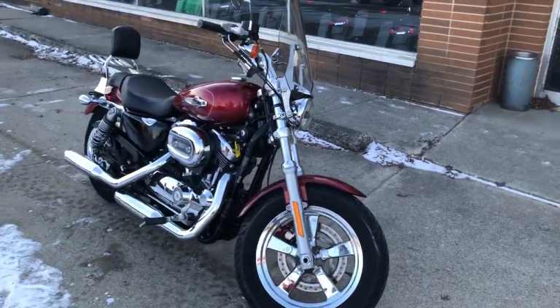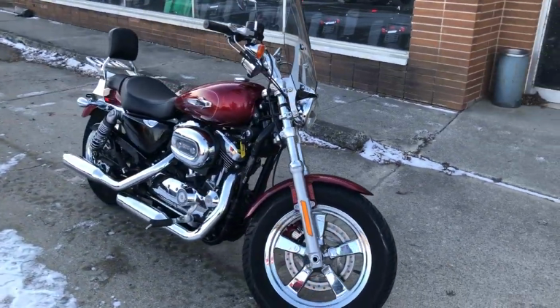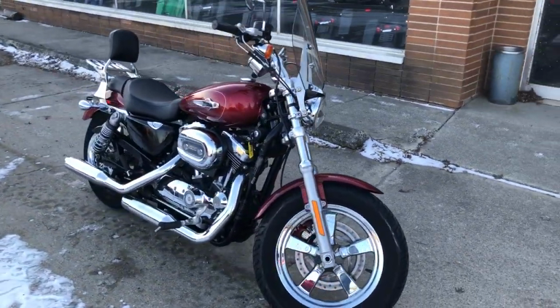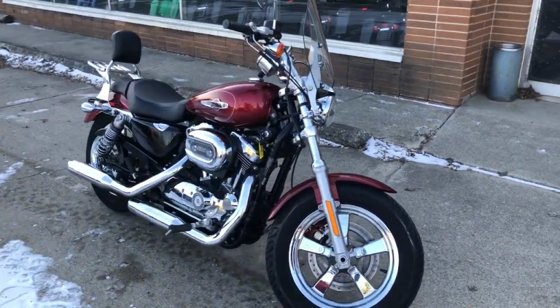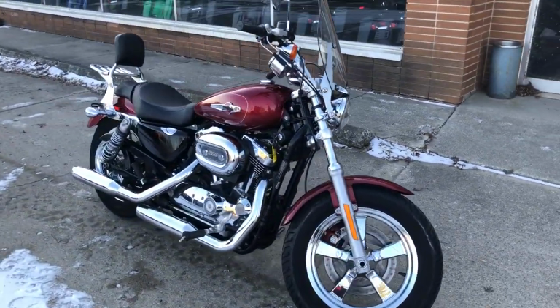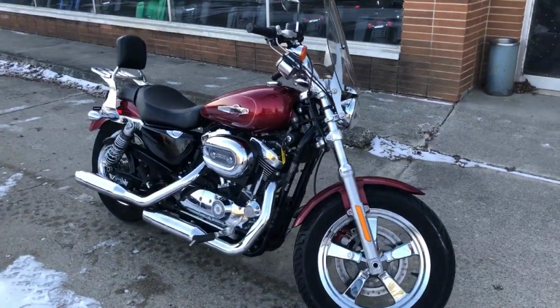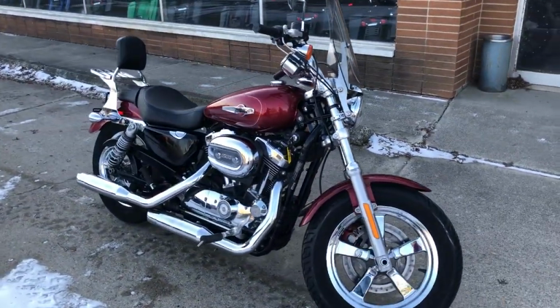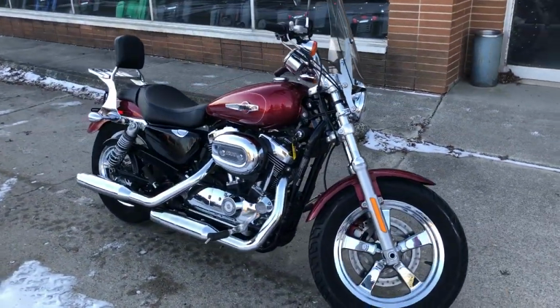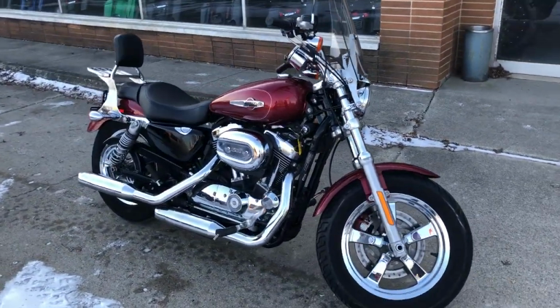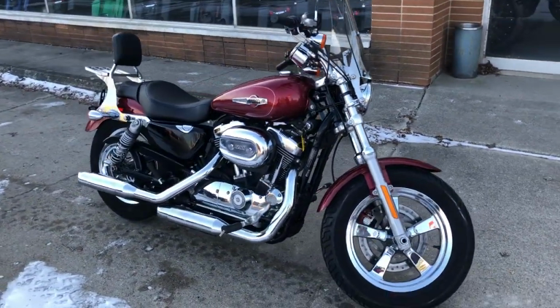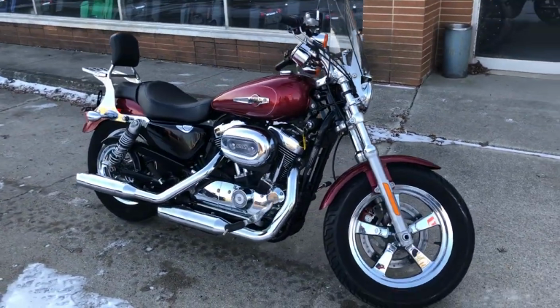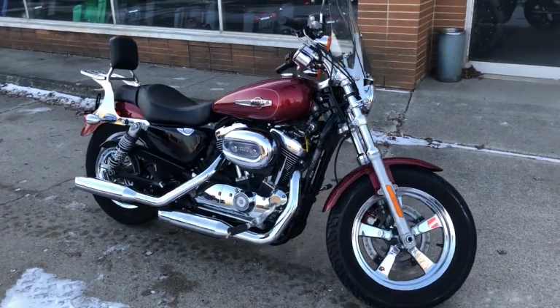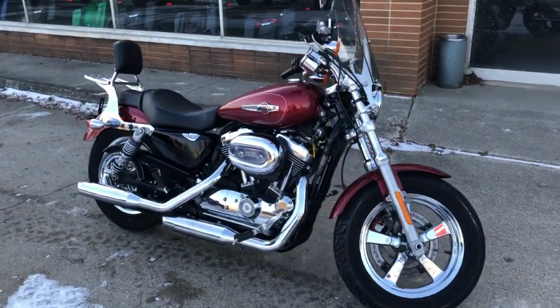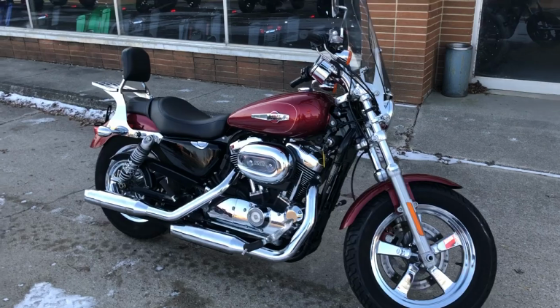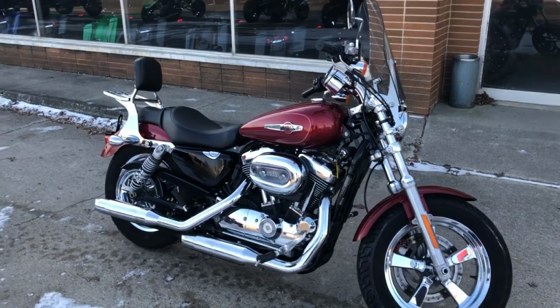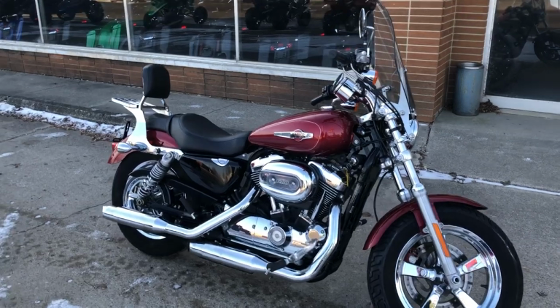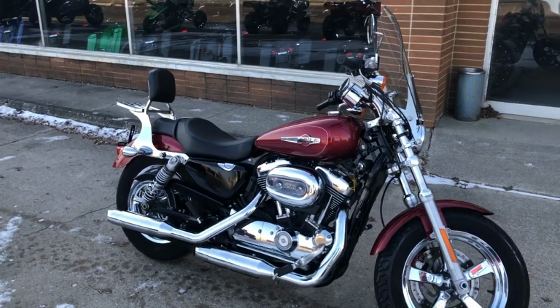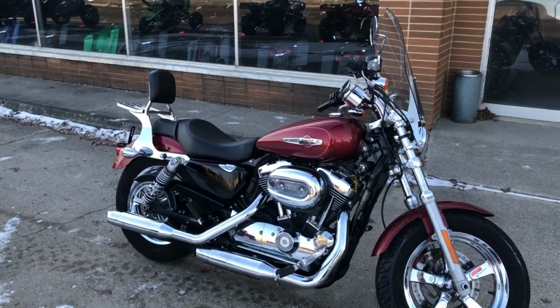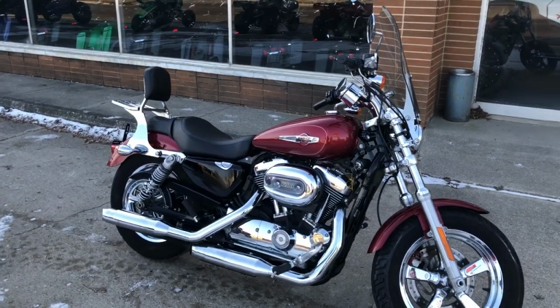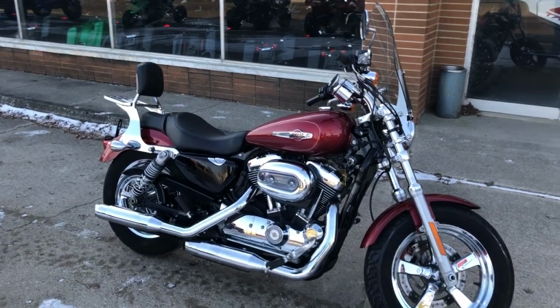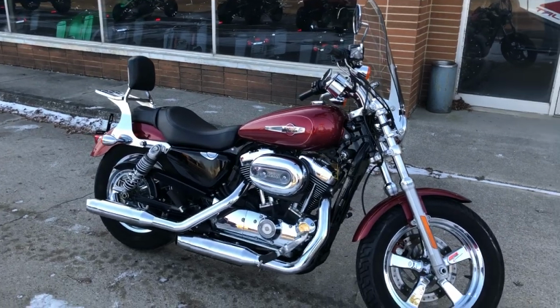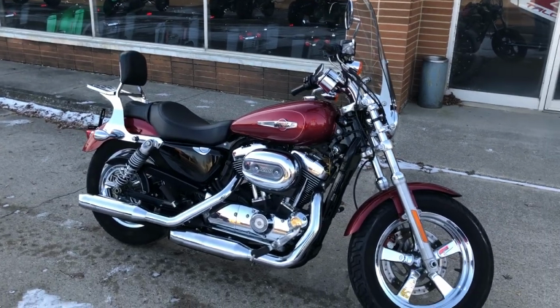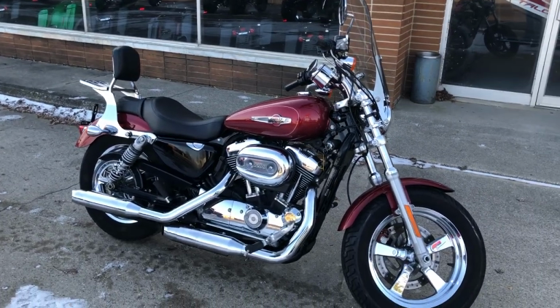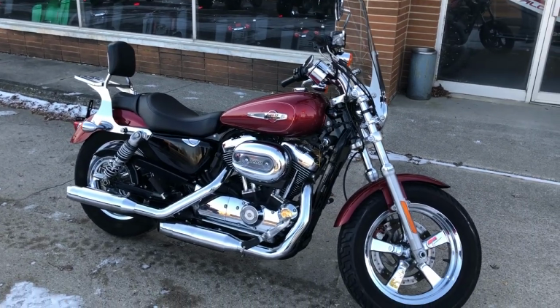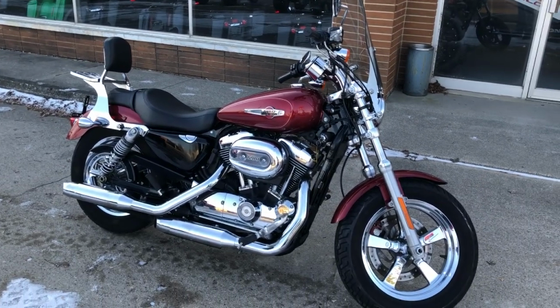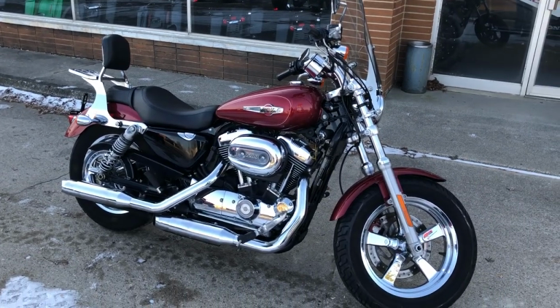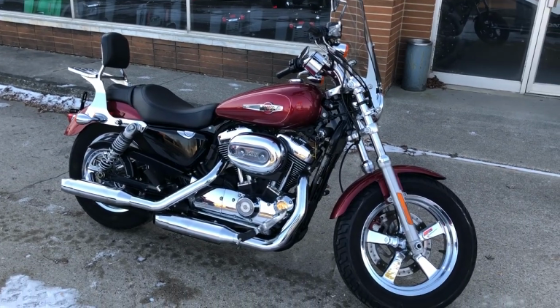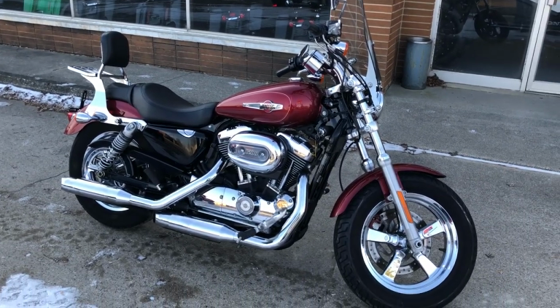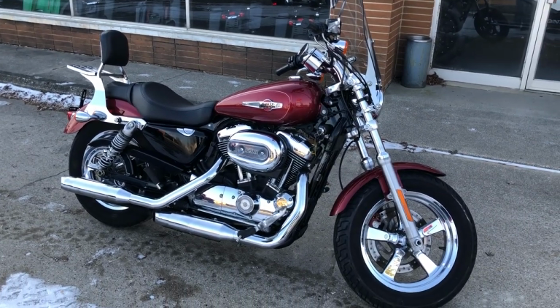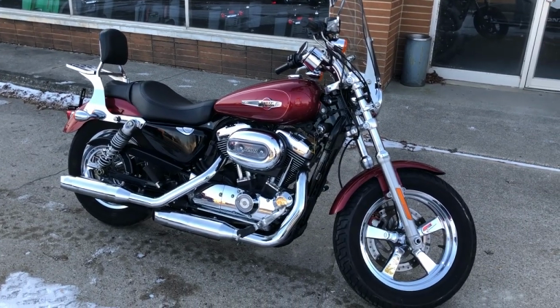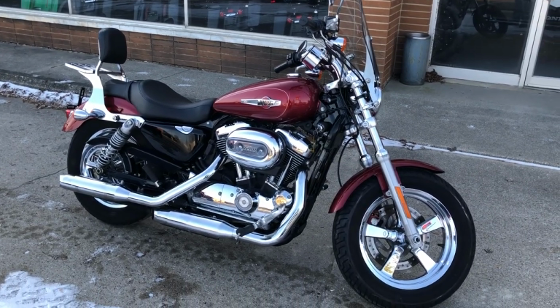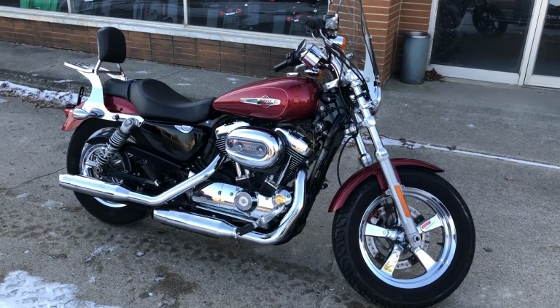You can own it by giving us a call at 810-648-9500.